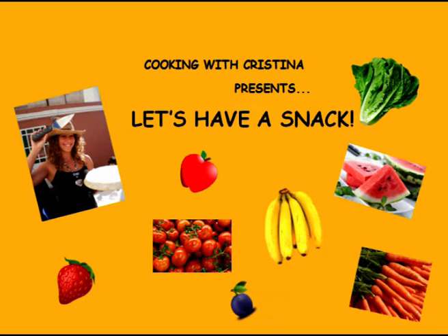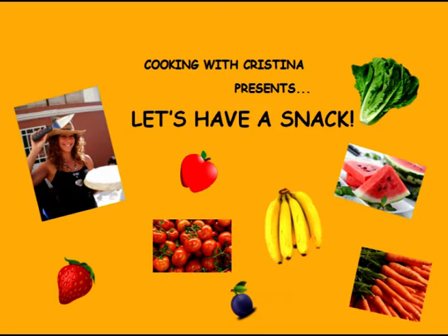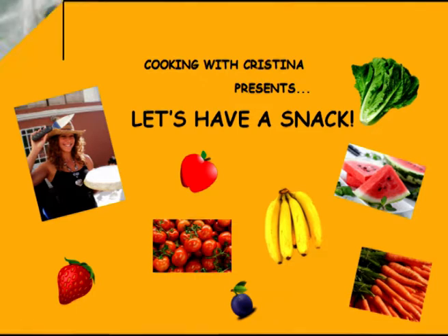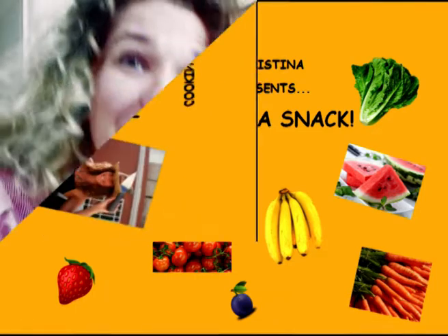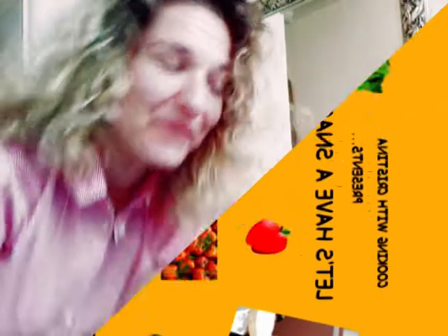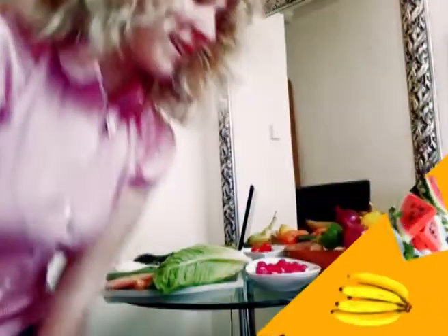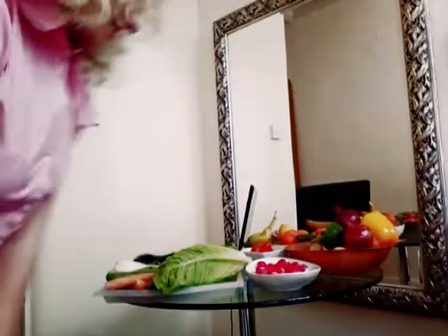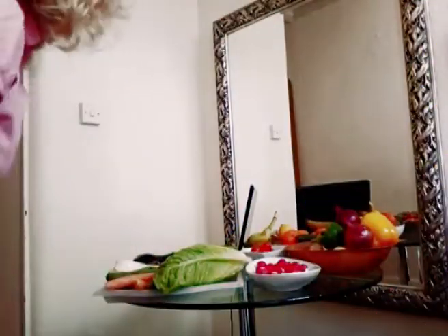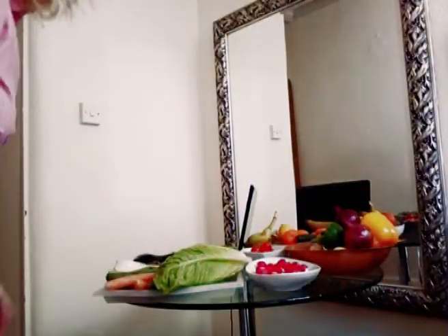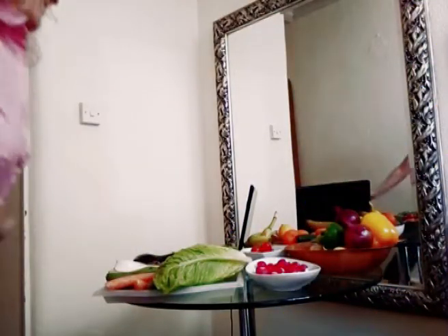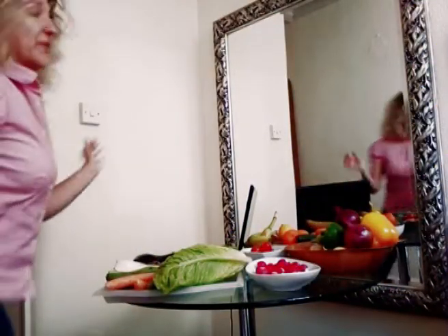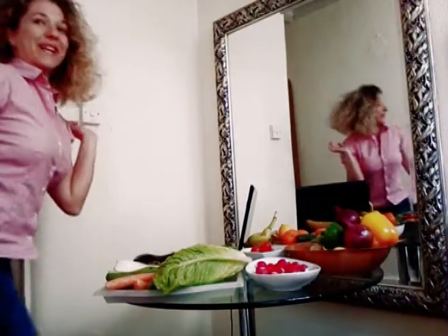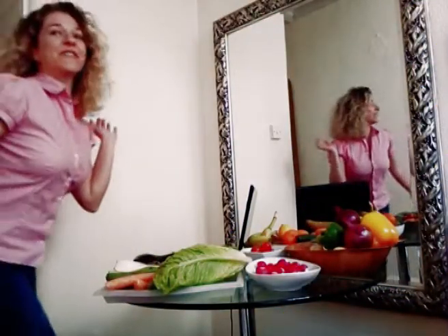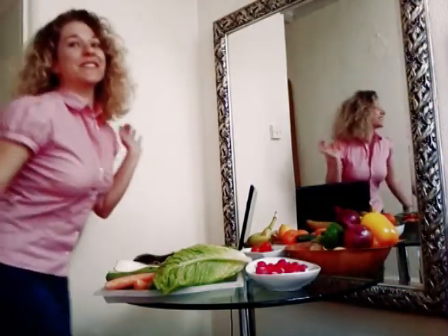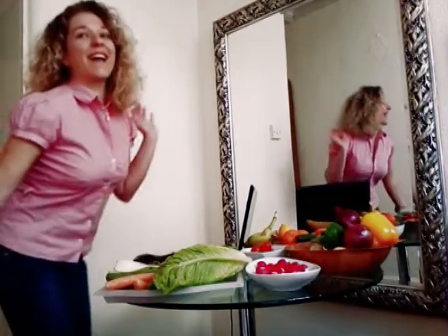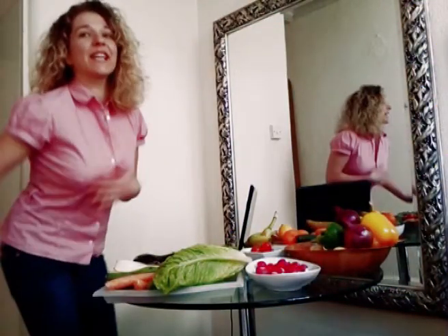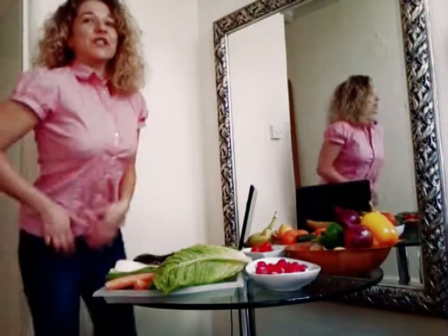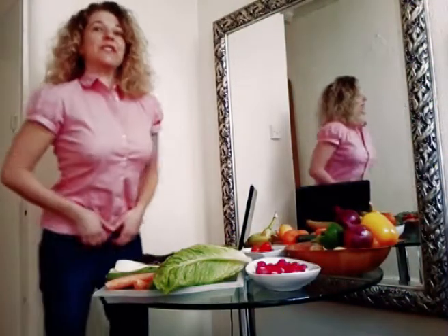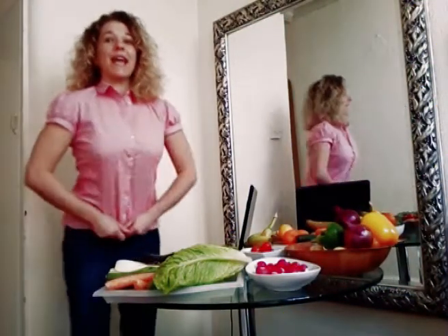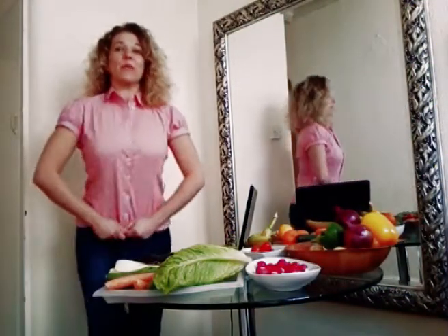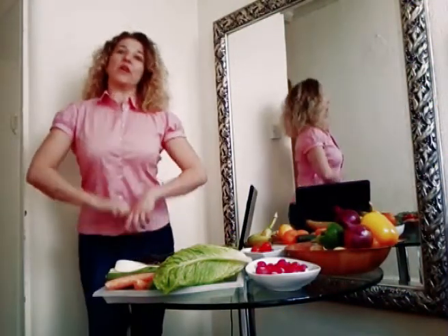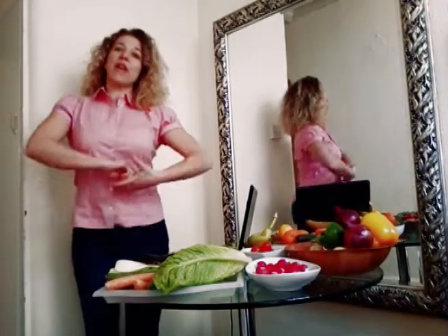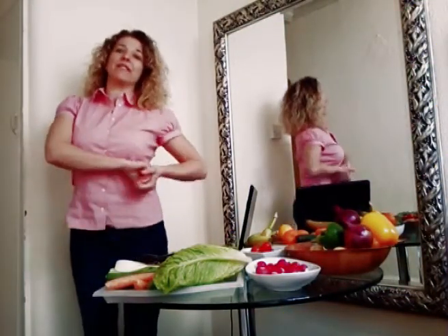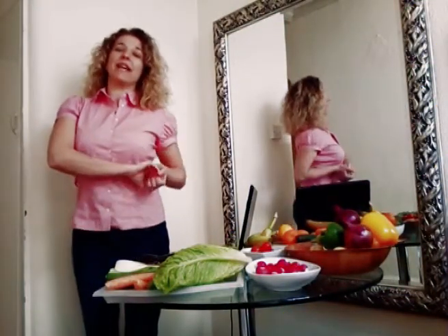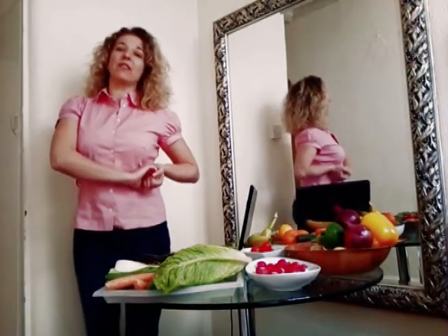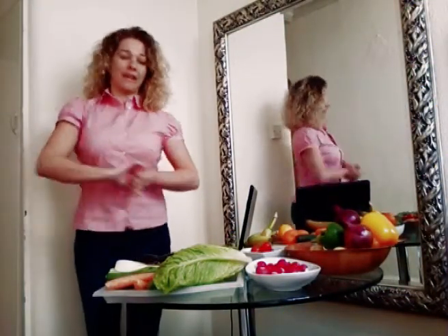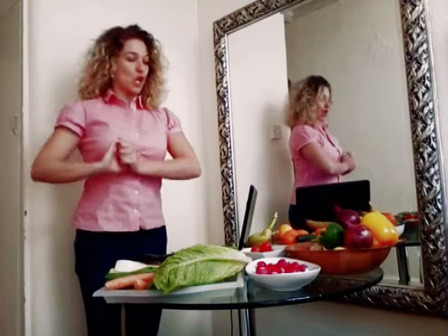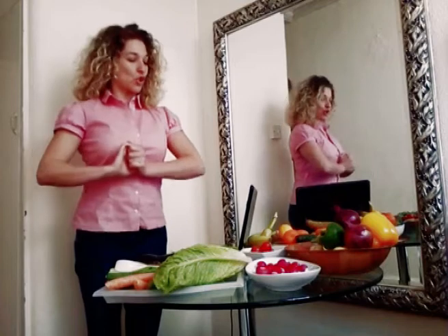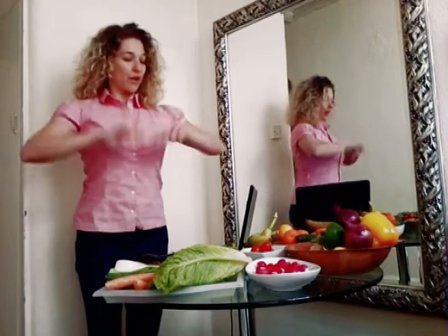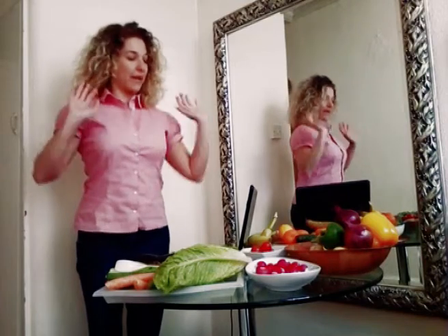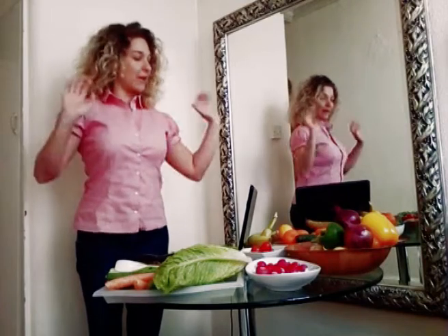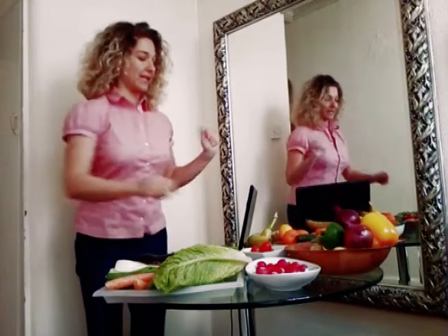Hello everybody, are you ready for snack? Today we are going to have a snack online, so get ready.